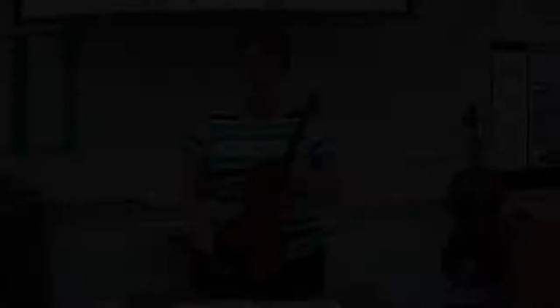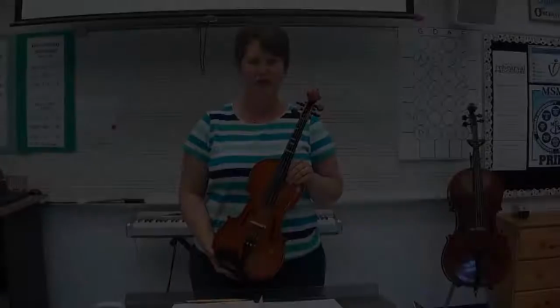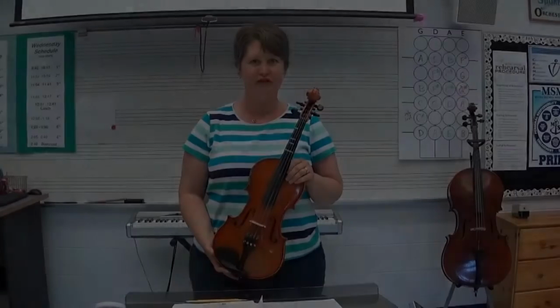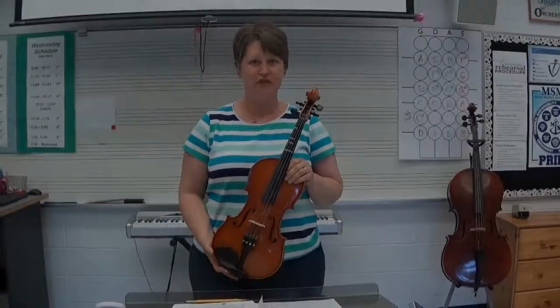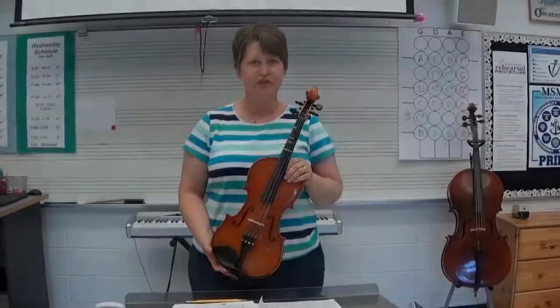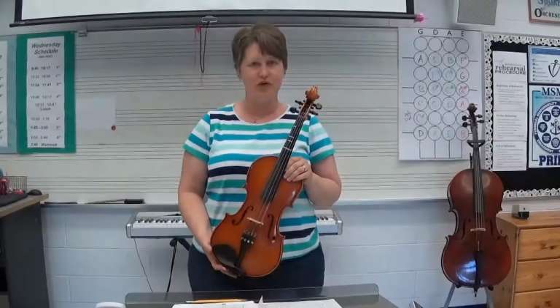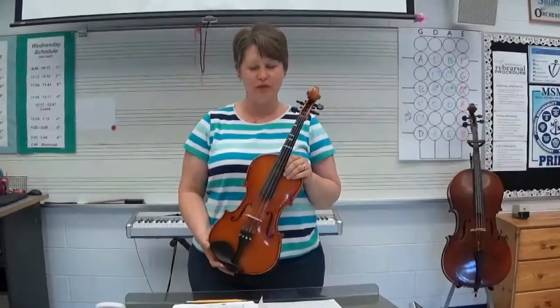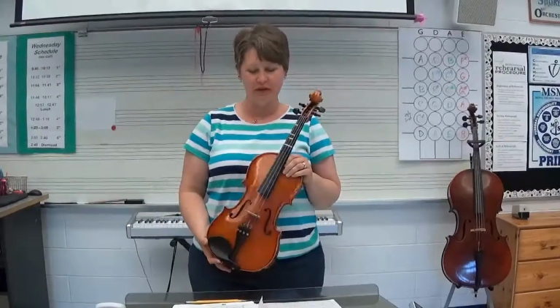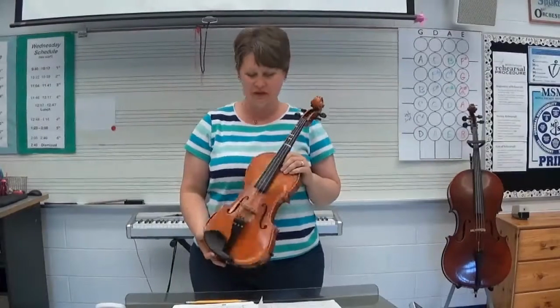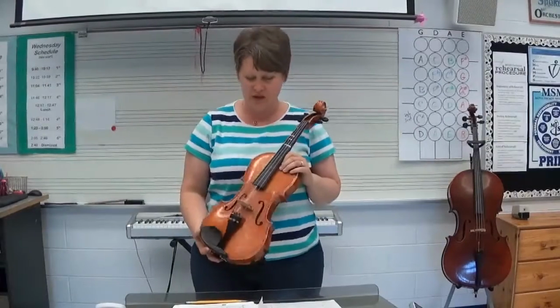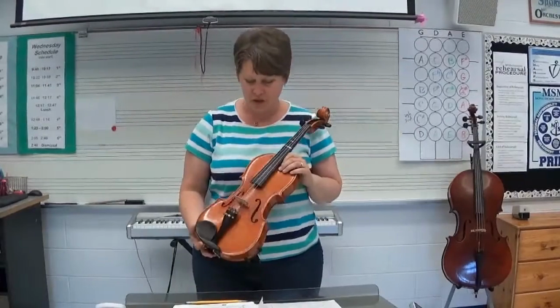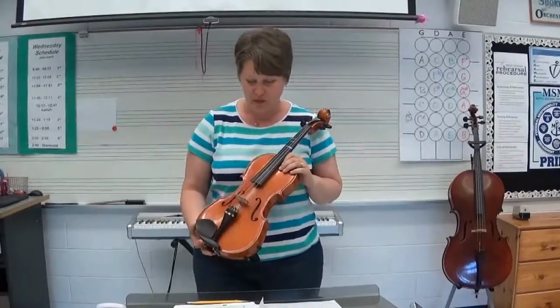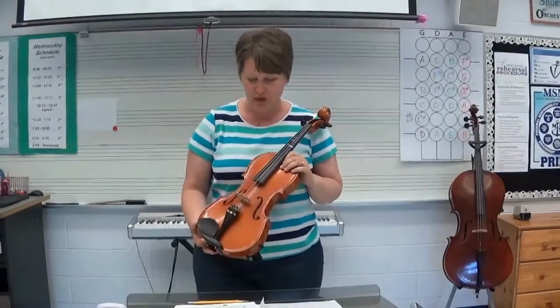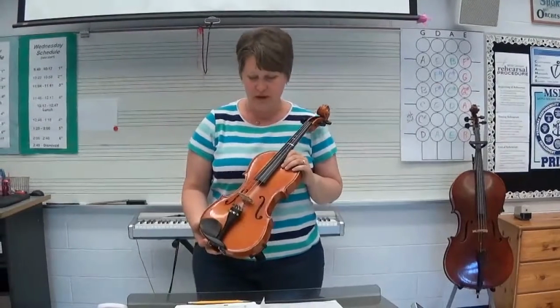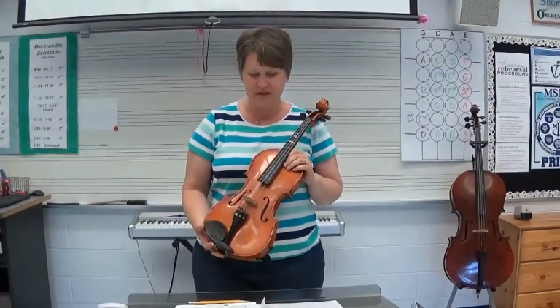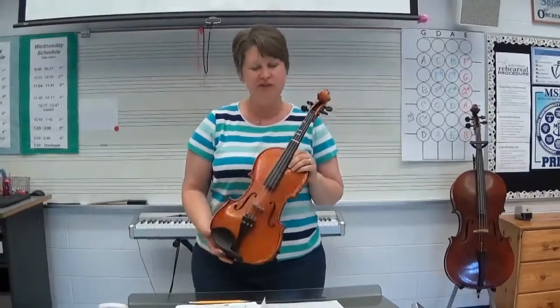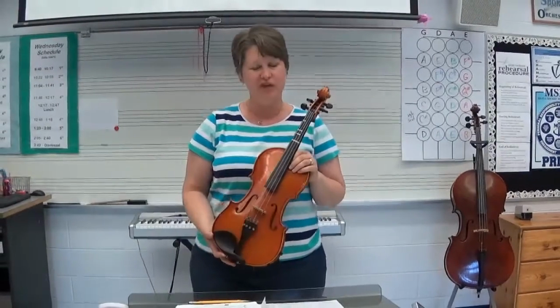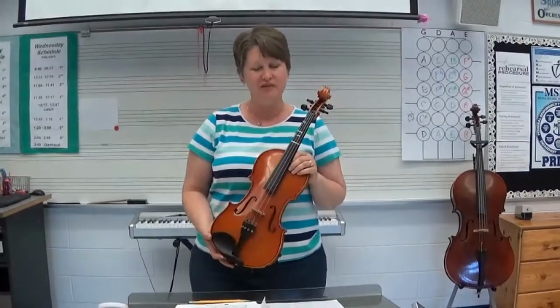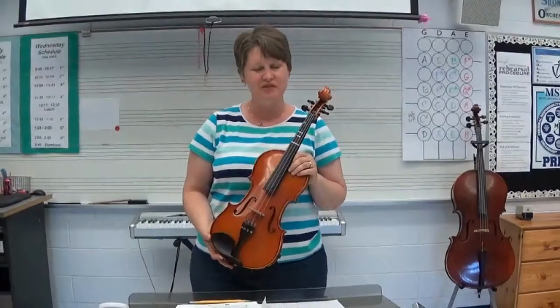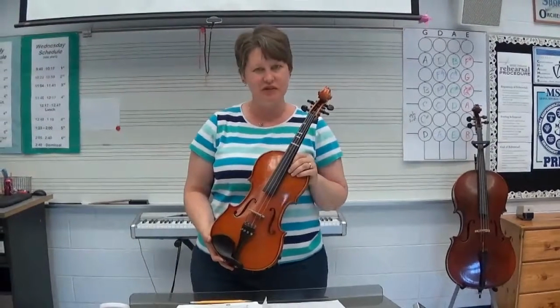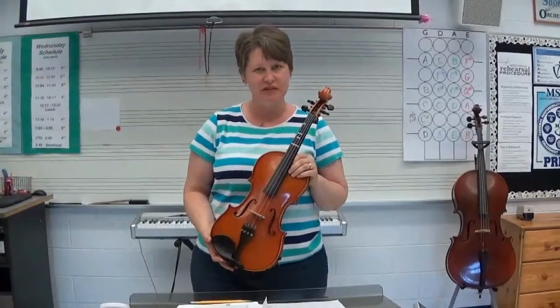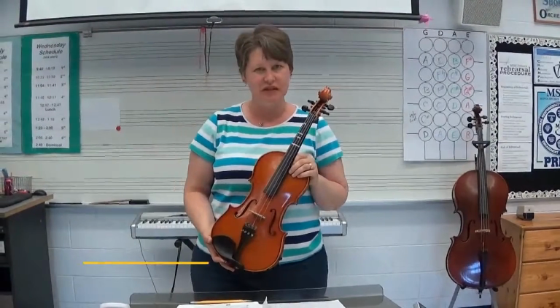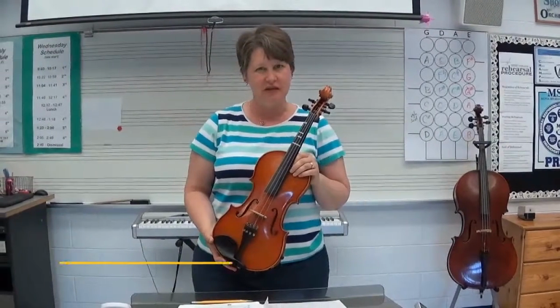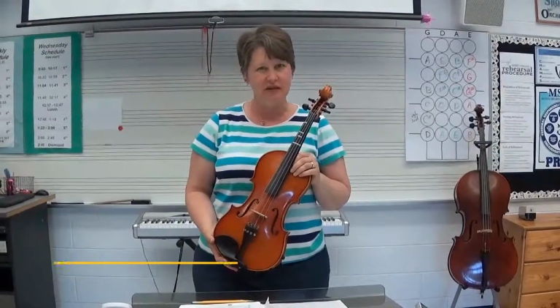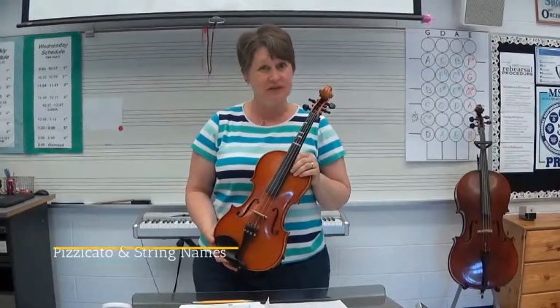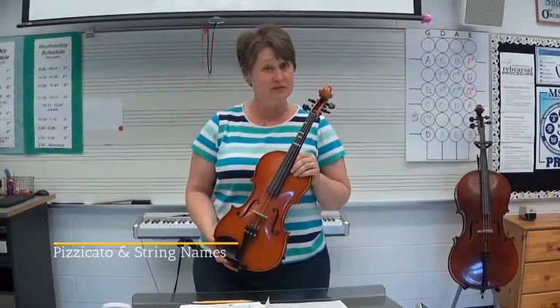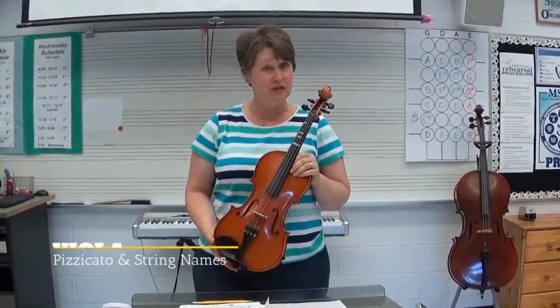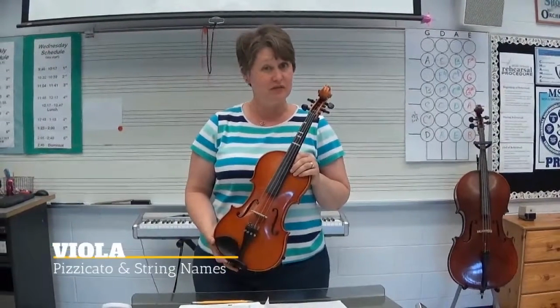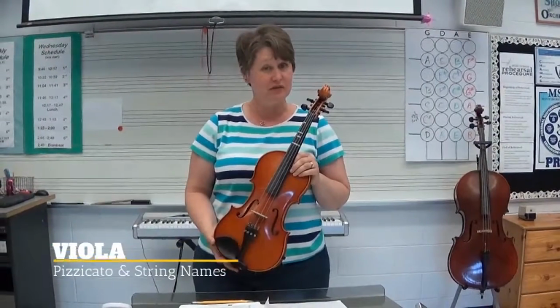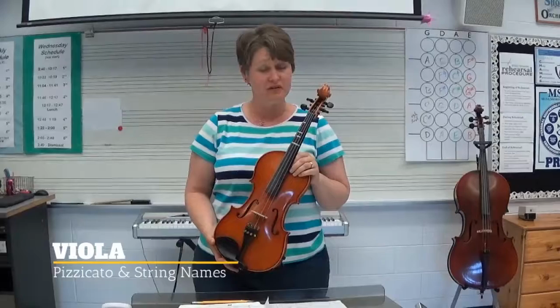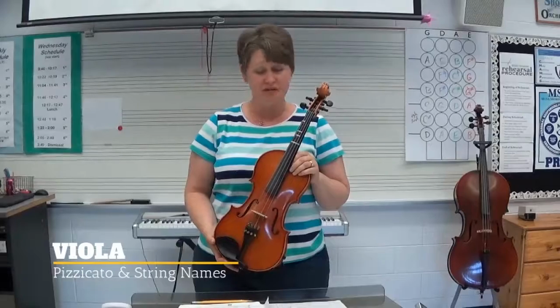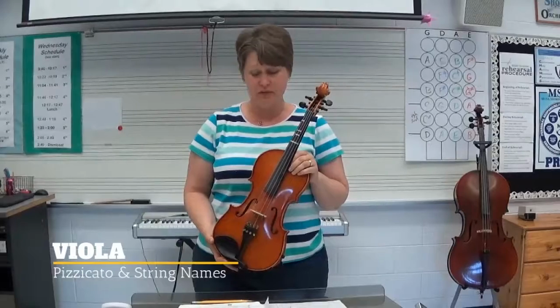All right, fifth grade viola players, we are ready to learn names of strings and make some sound on this instrument.